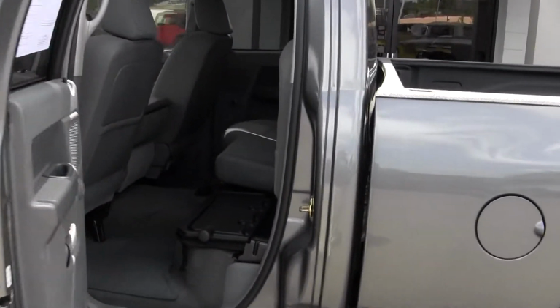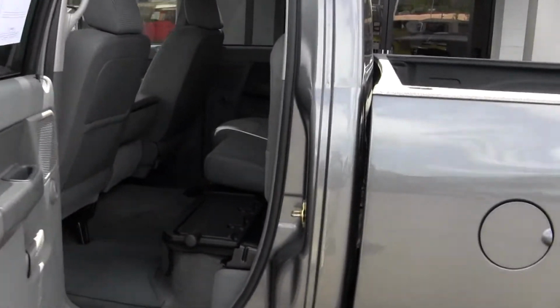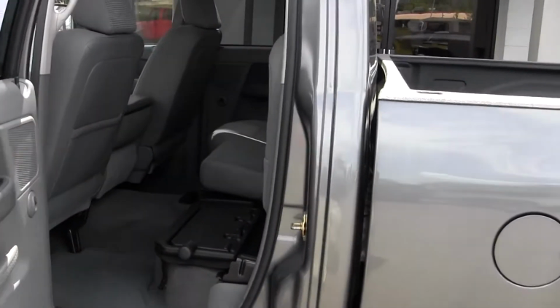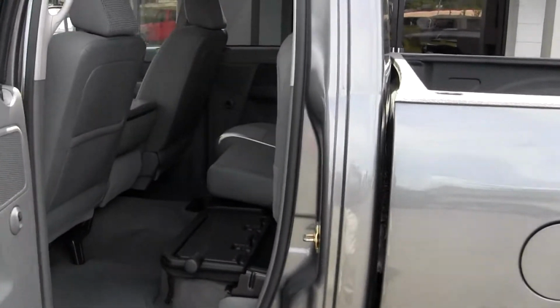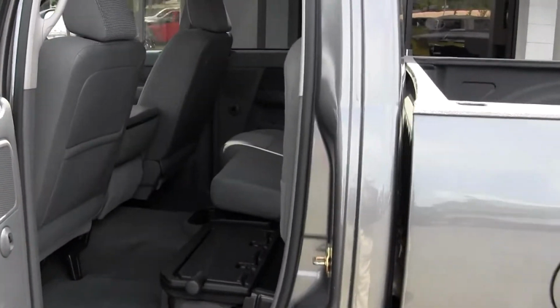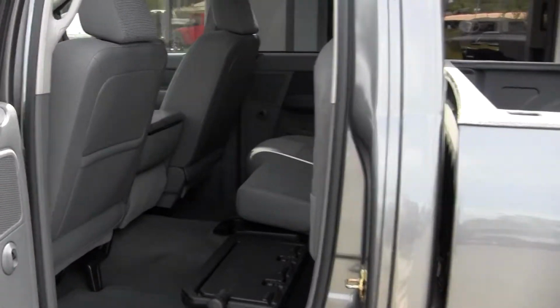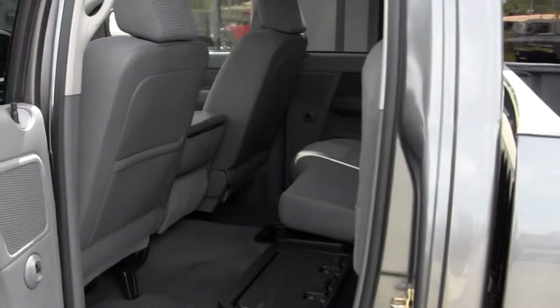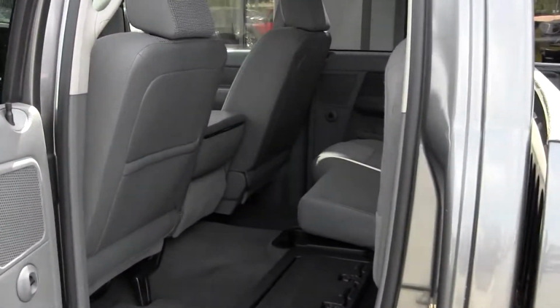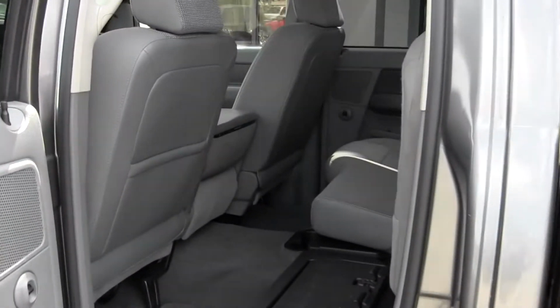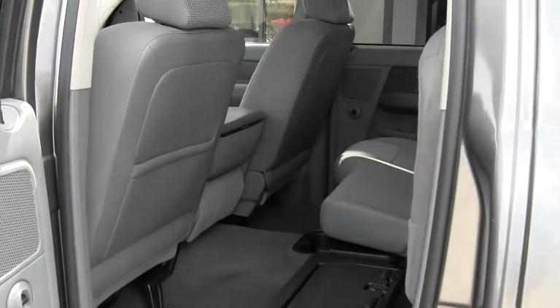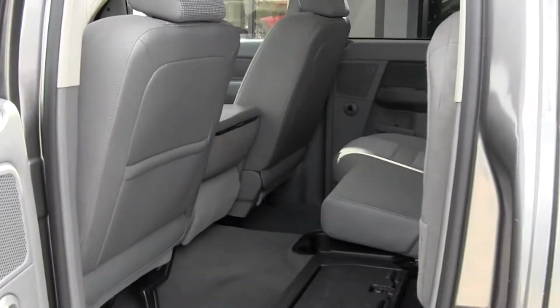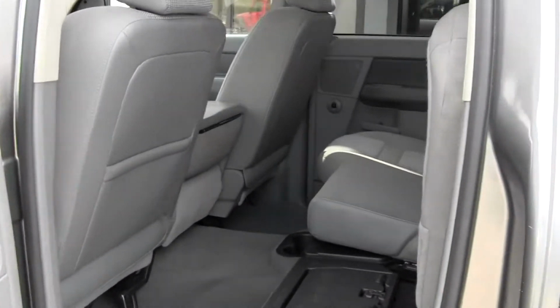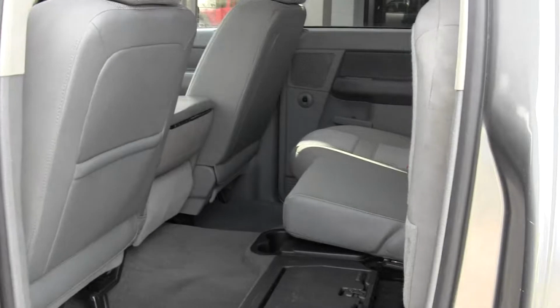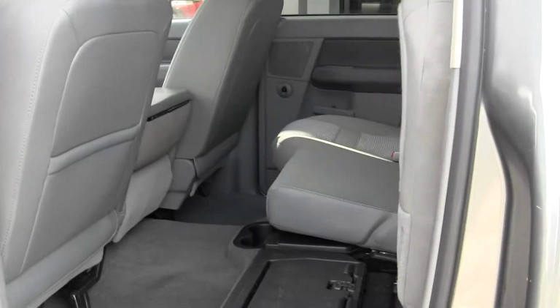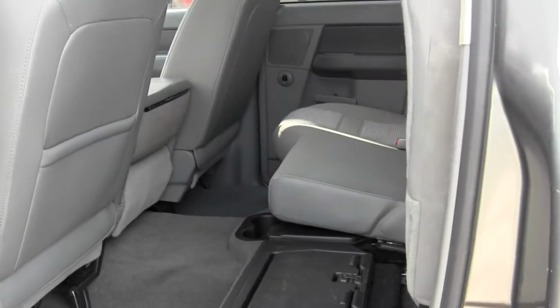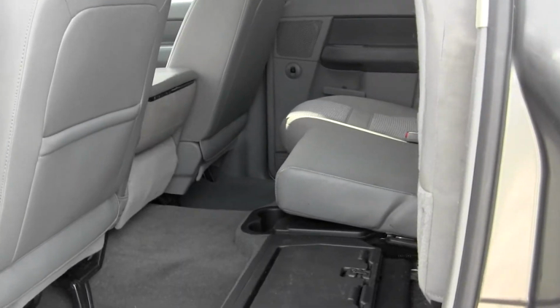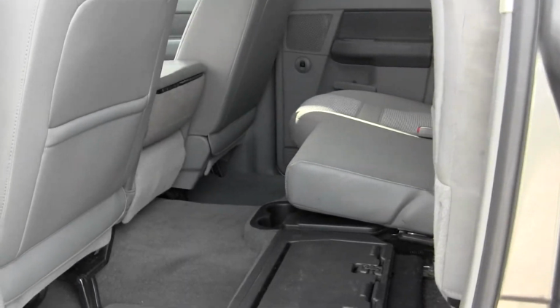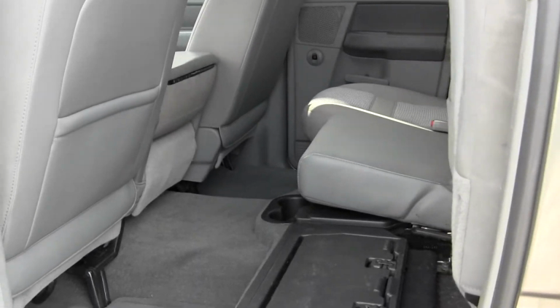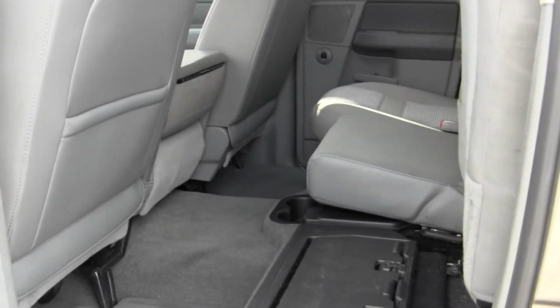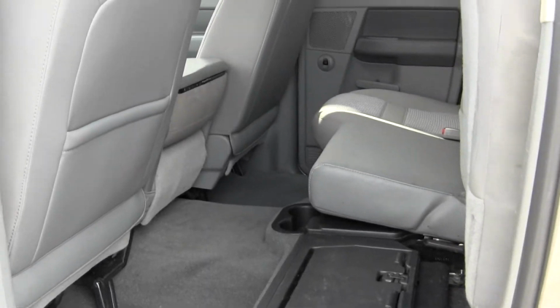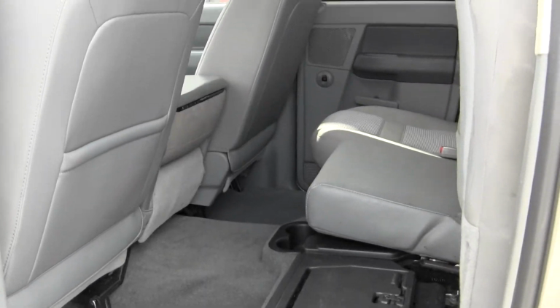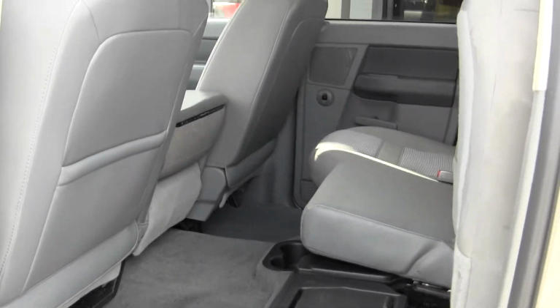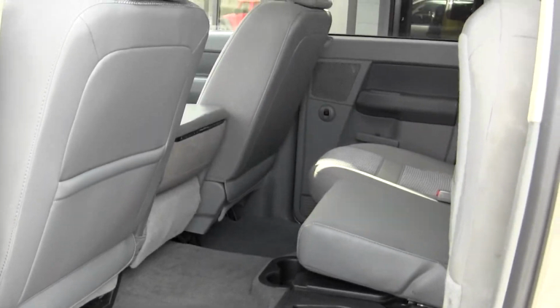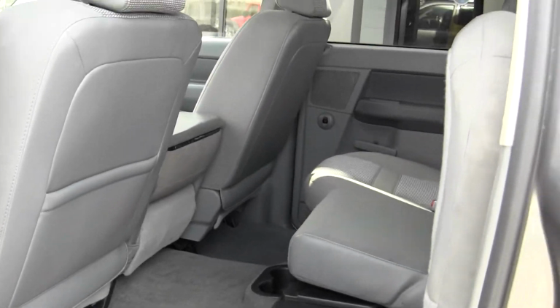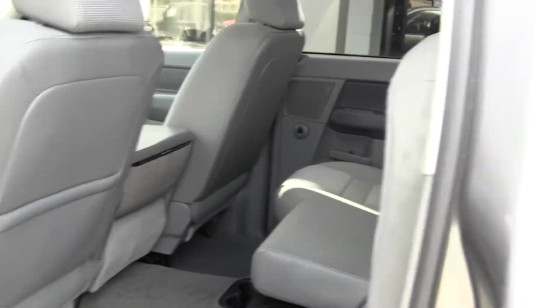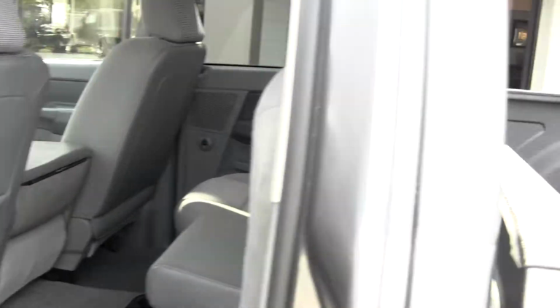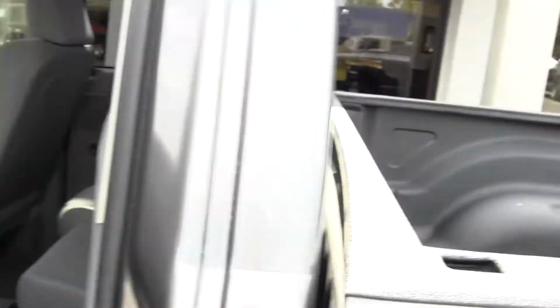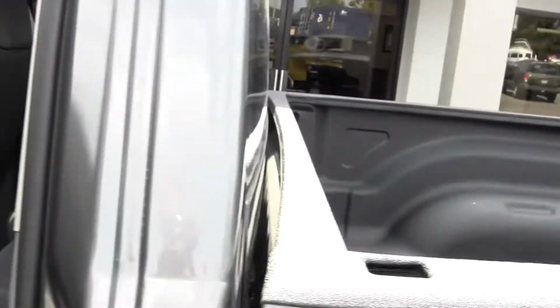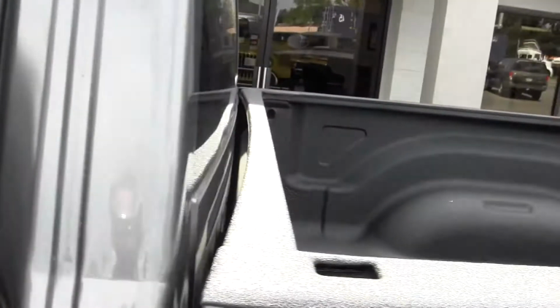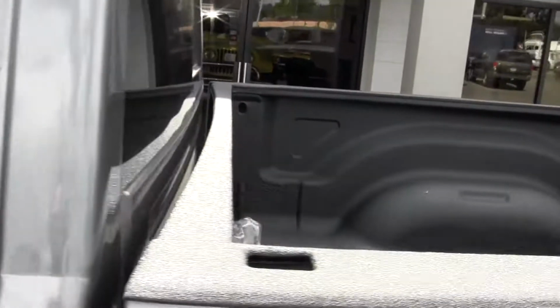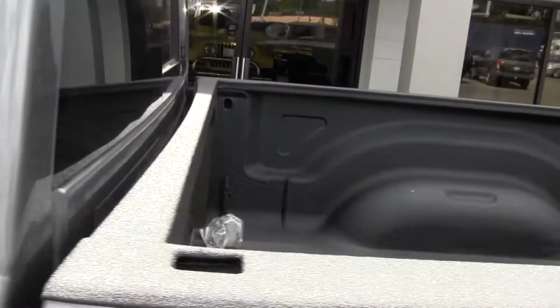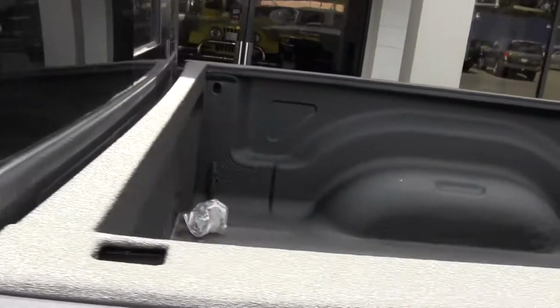So we've got the fold-up seats in the back, plenty of room and storage. This is an awesome truck all the way around.